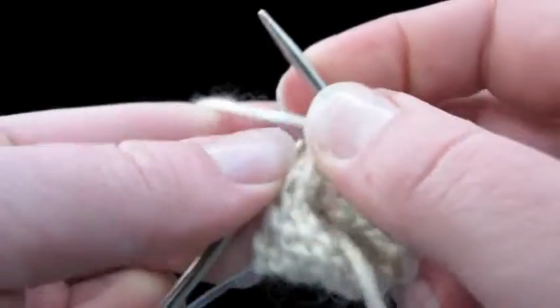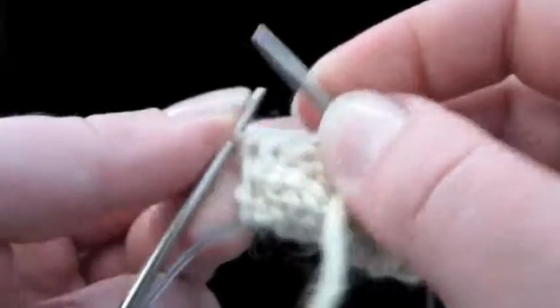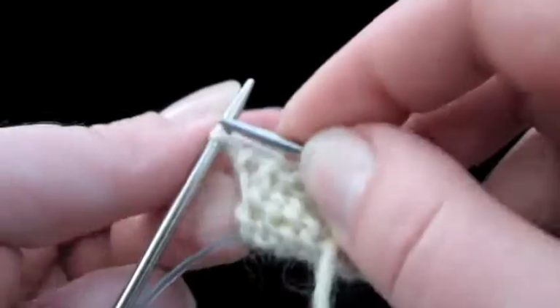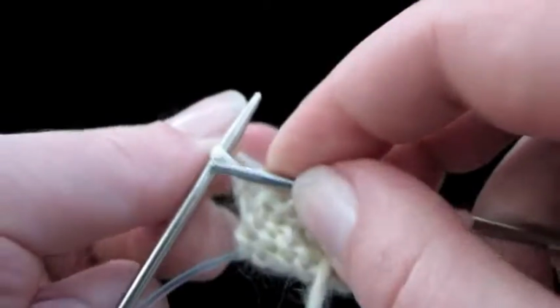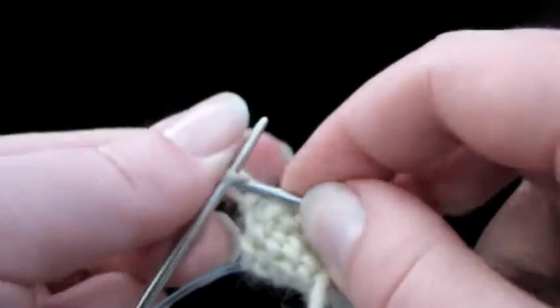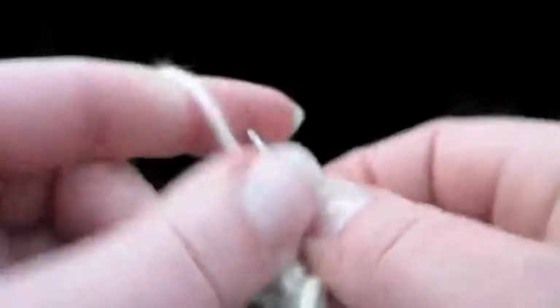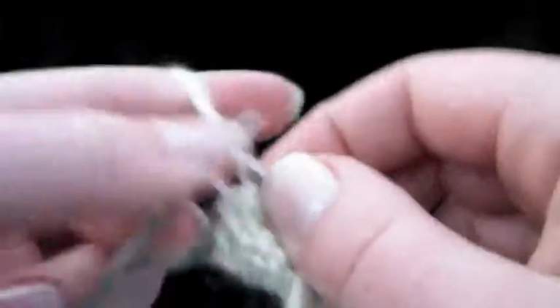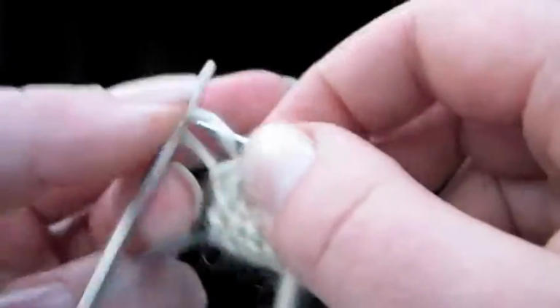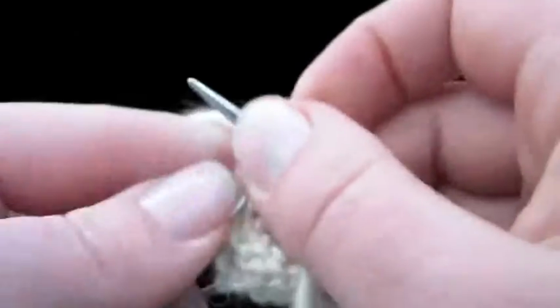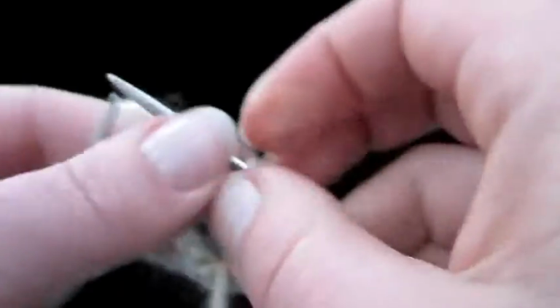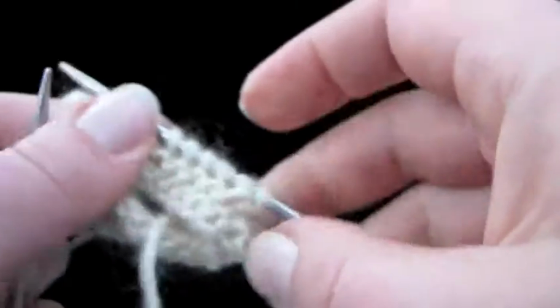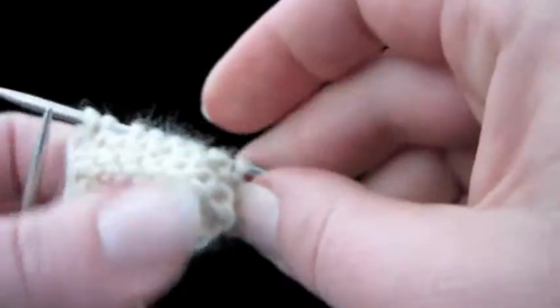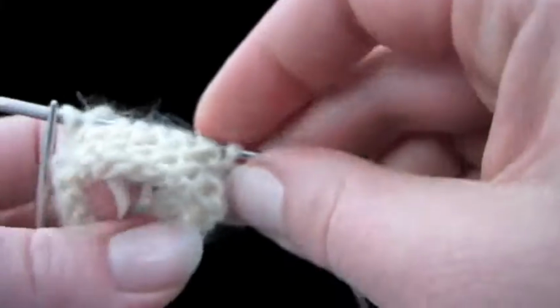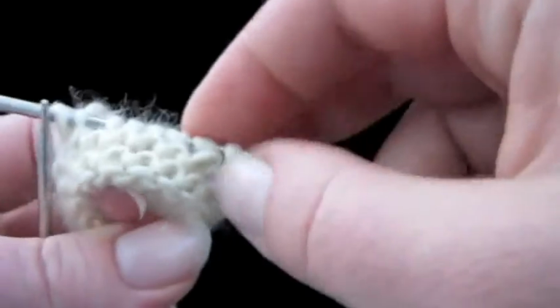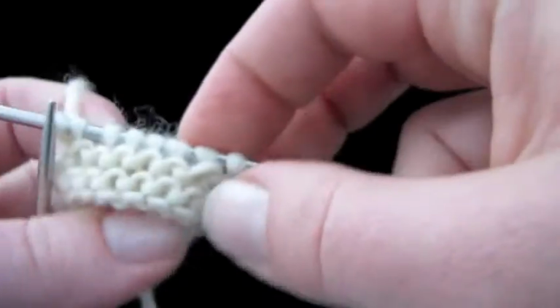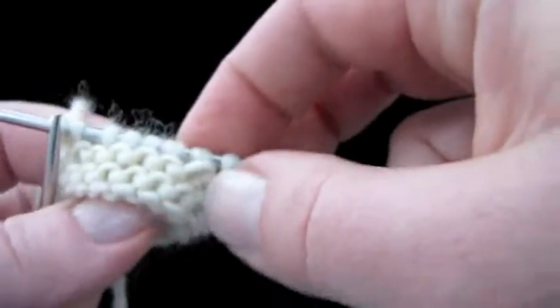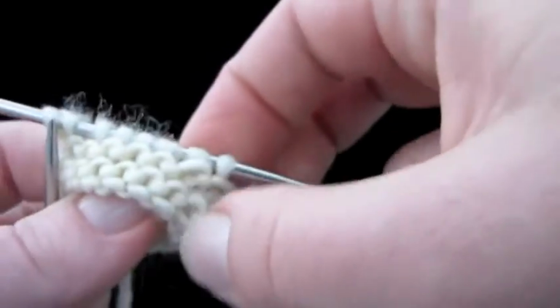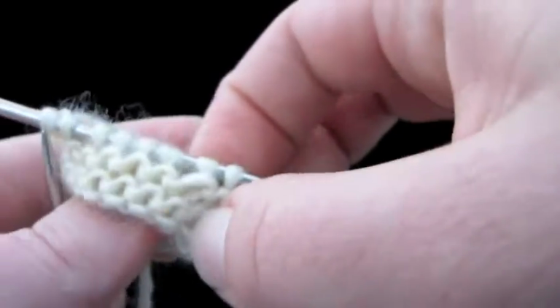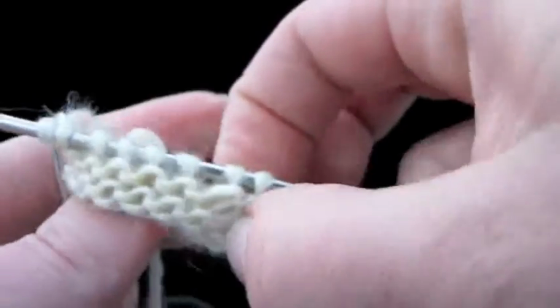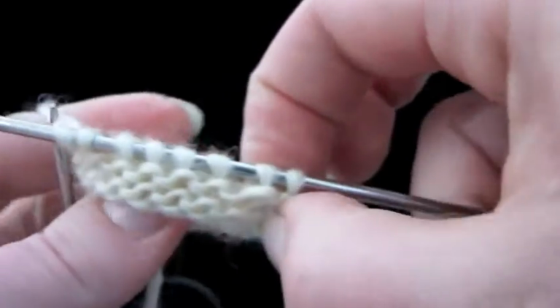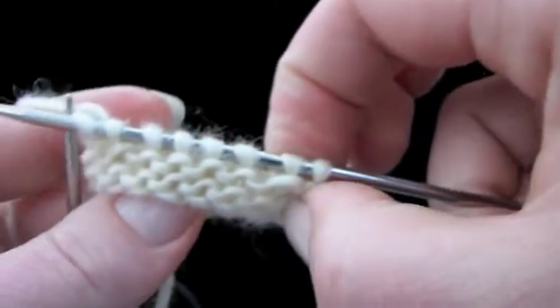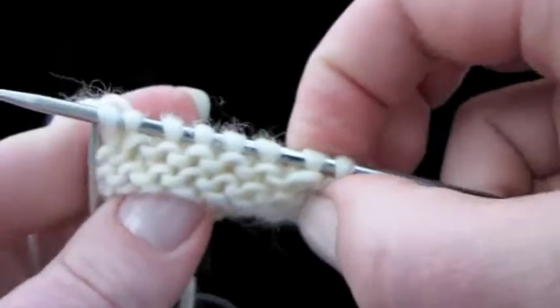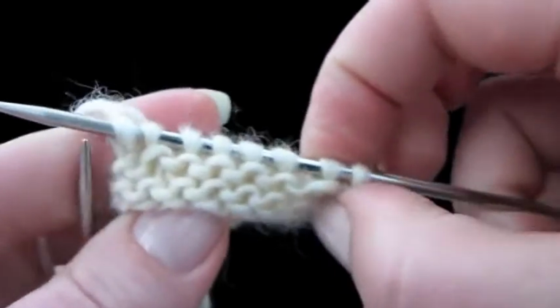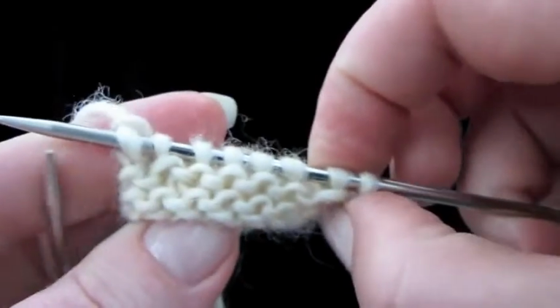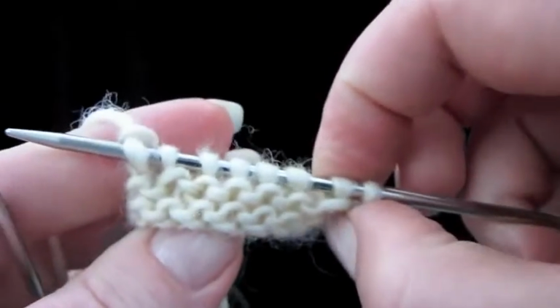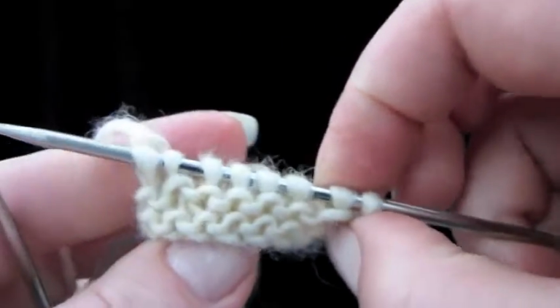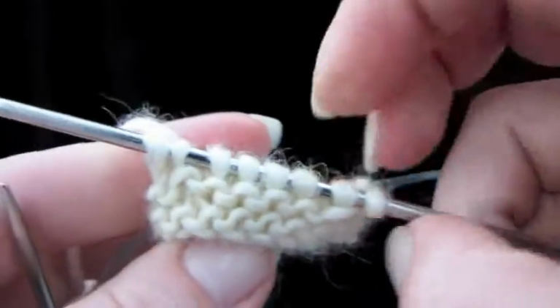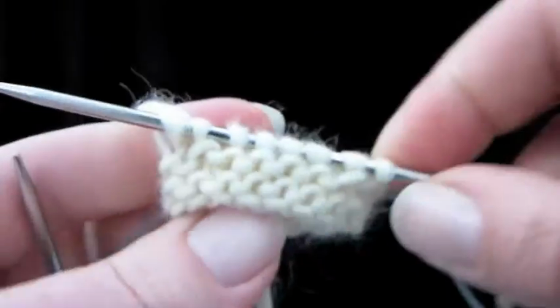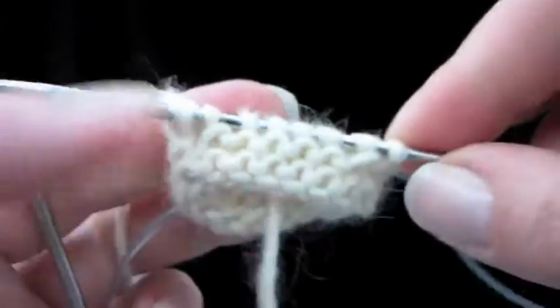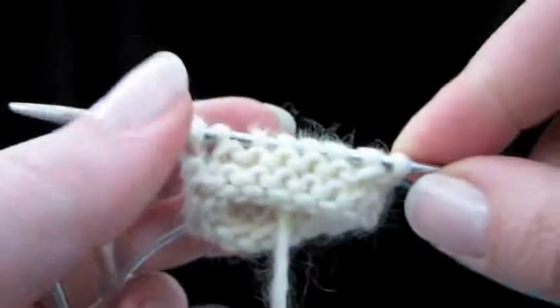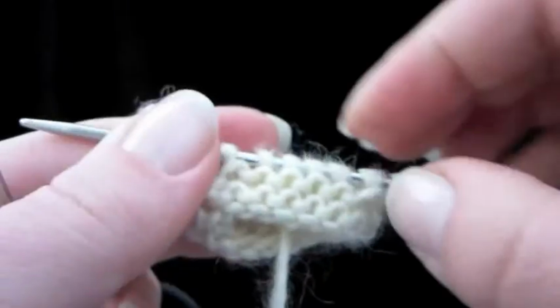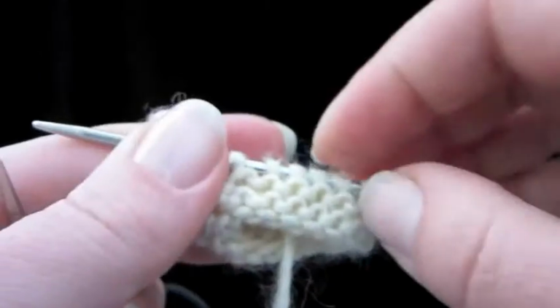And there's what it's starting to look like. Super easy.